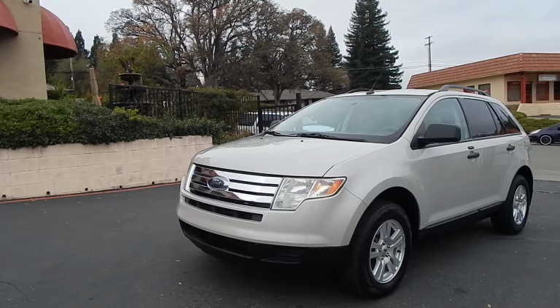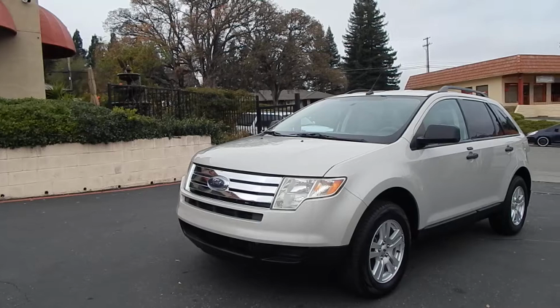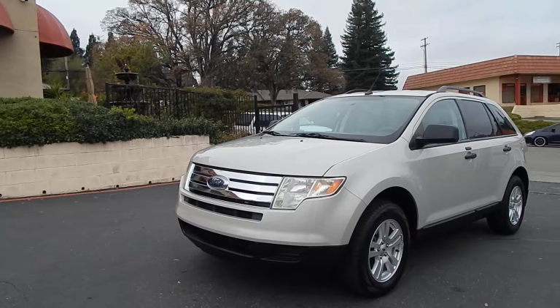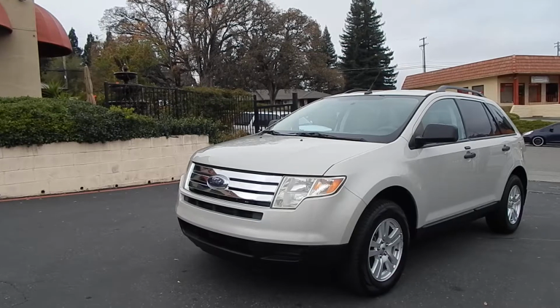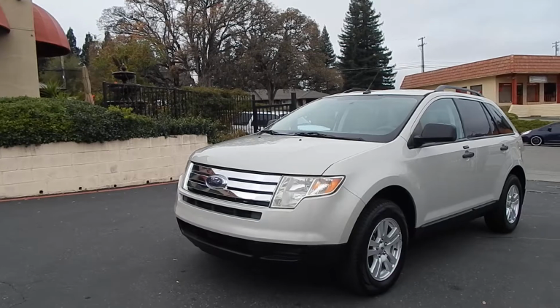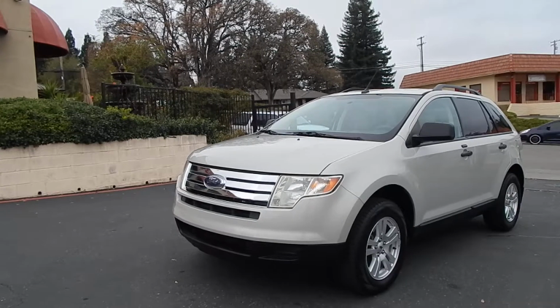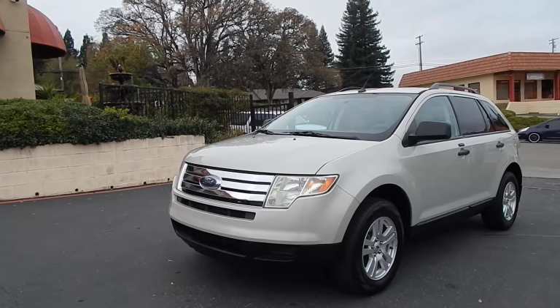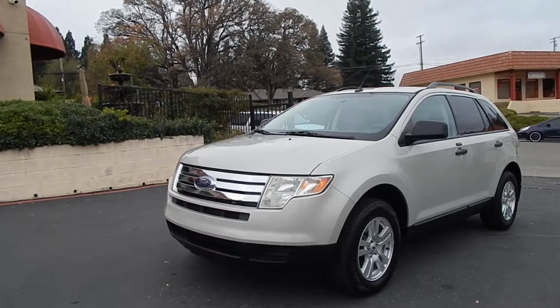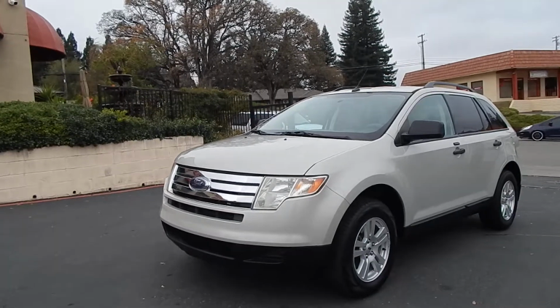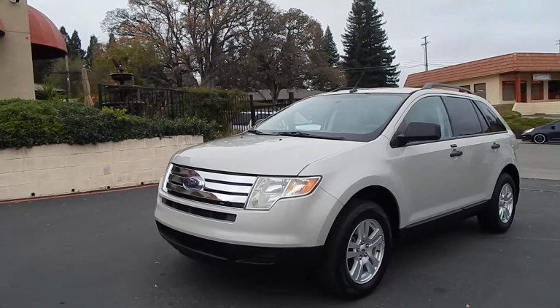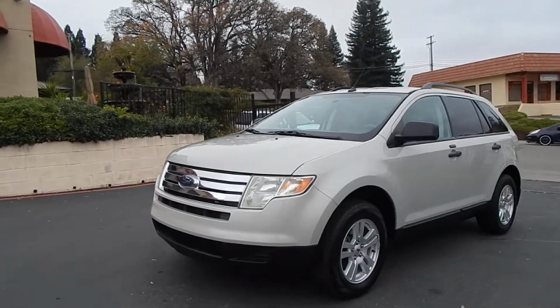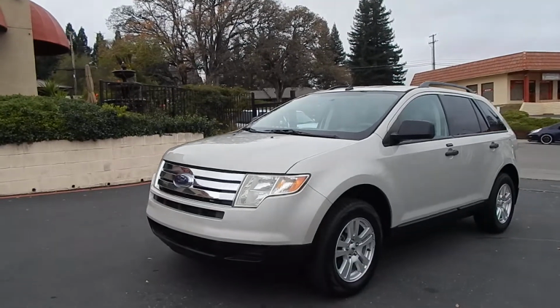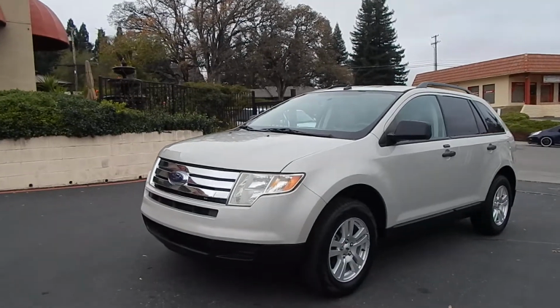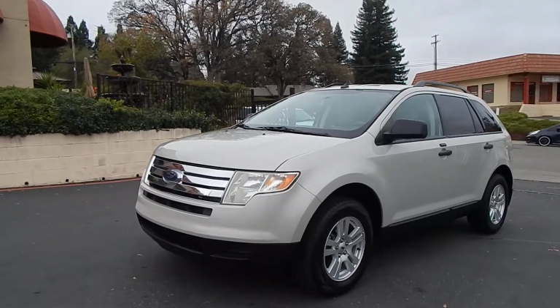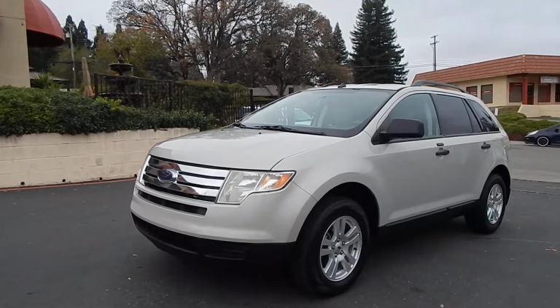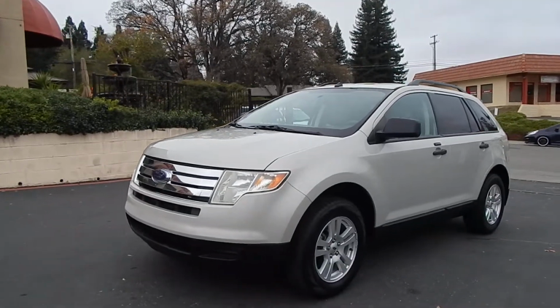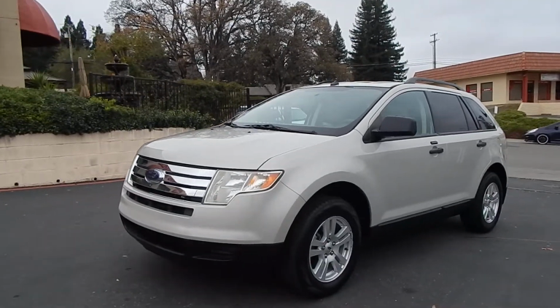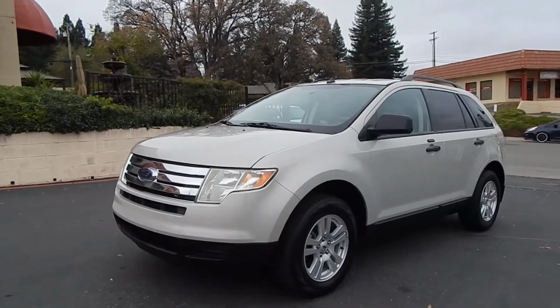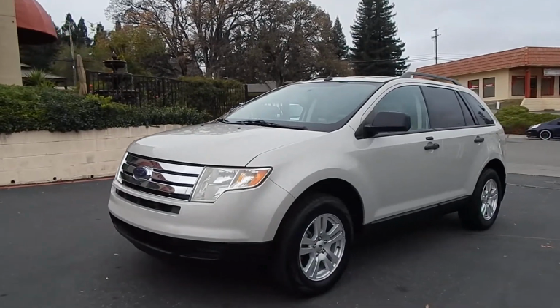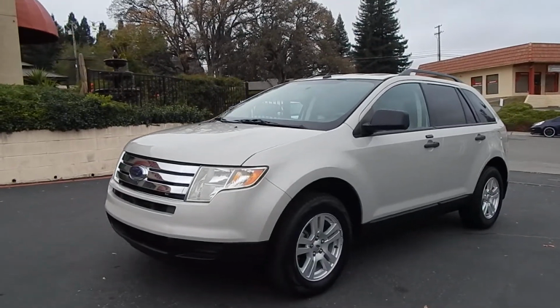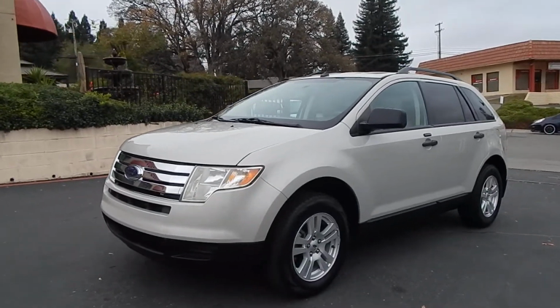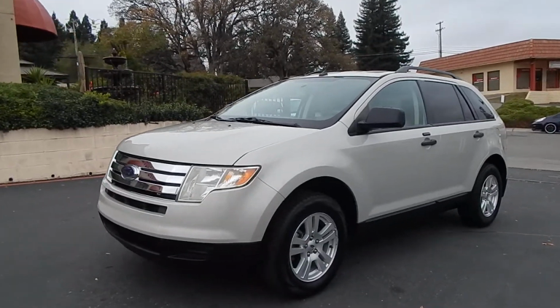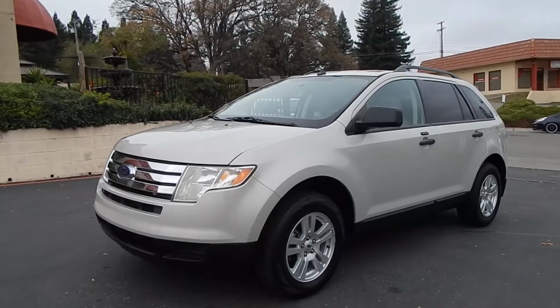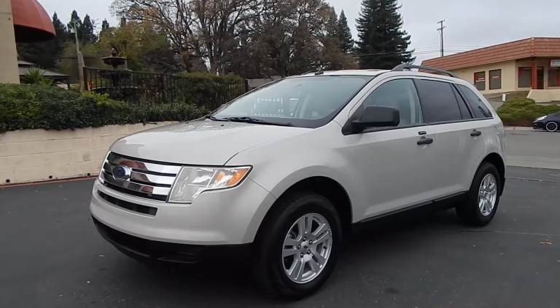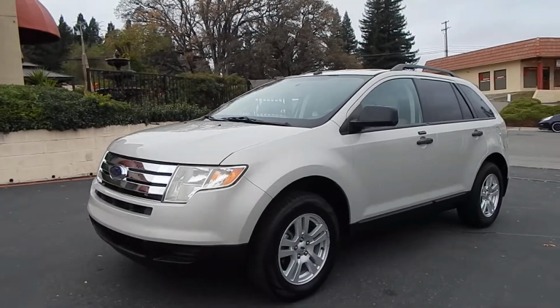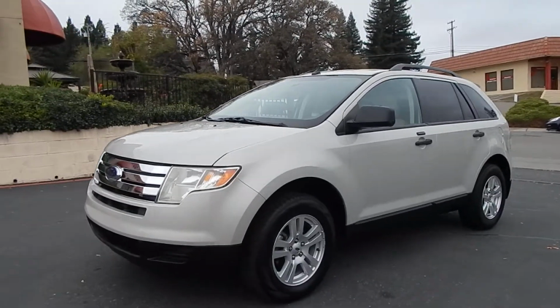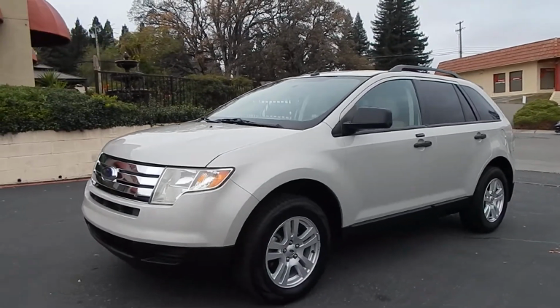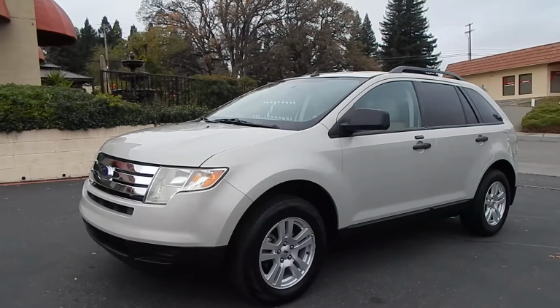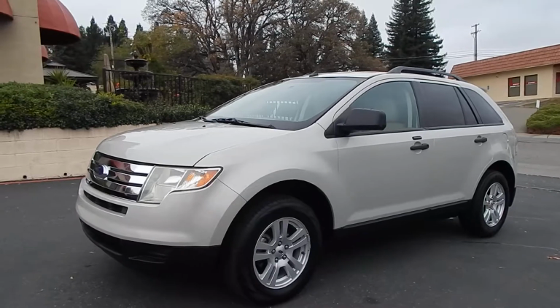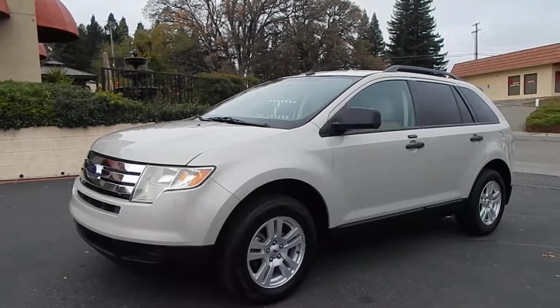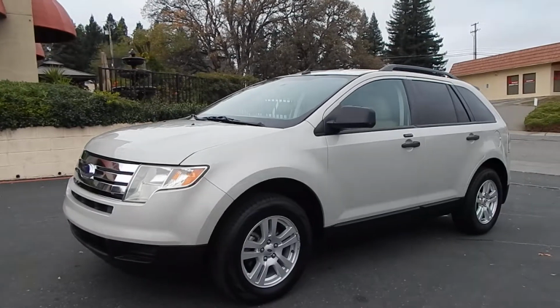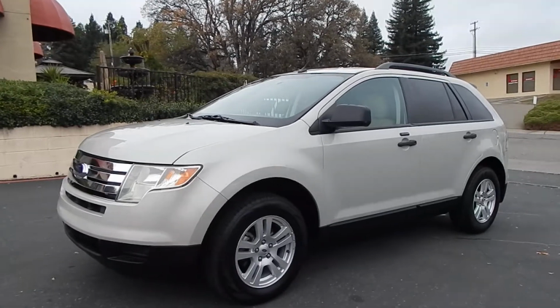Good morning, Ari here from Direct Auto Outlet in Fair Oaks, California. I have this gorgeous 2007 Ford Edge for you today.